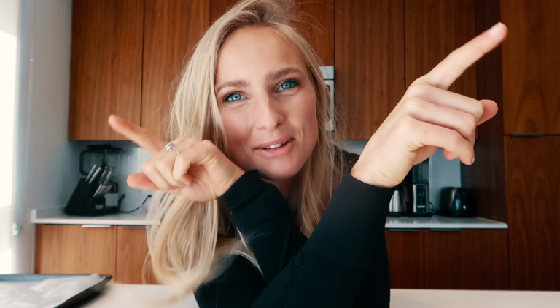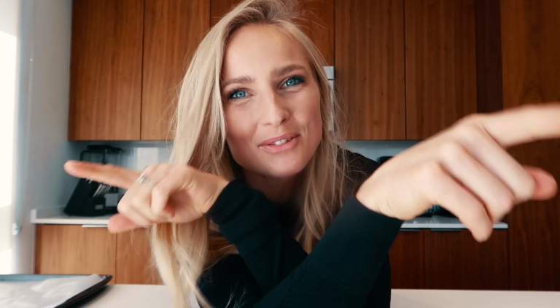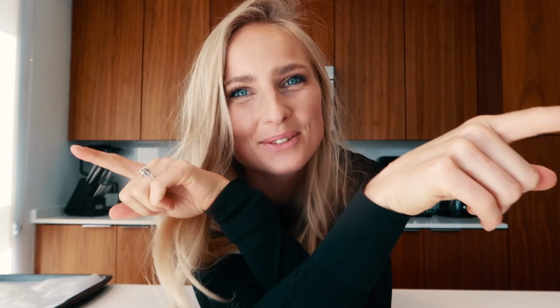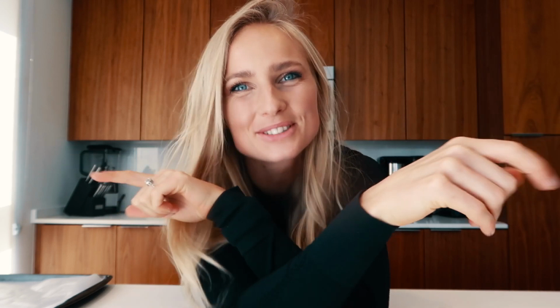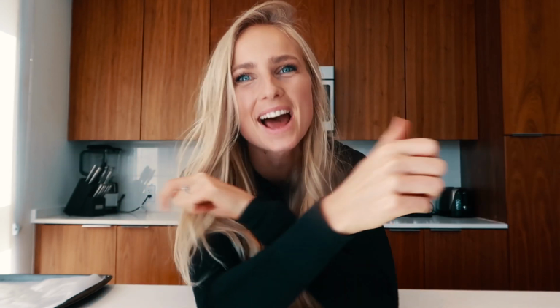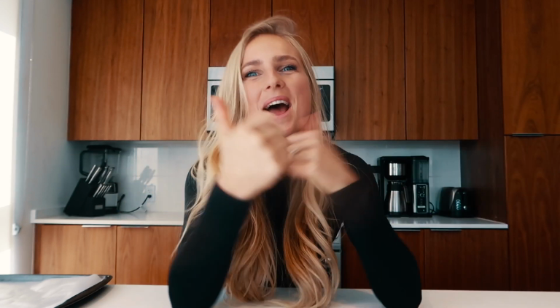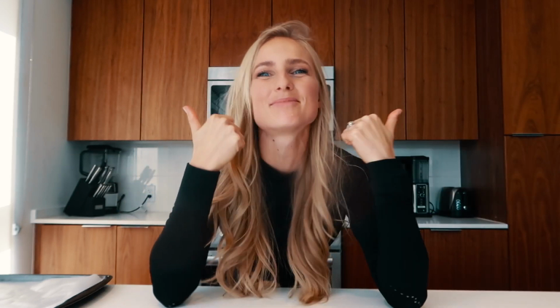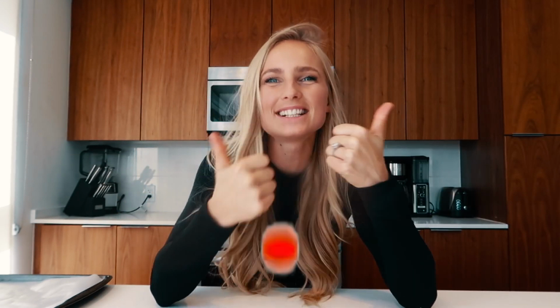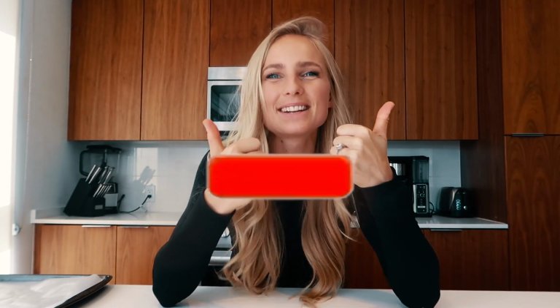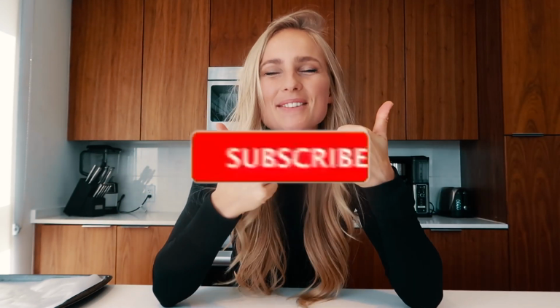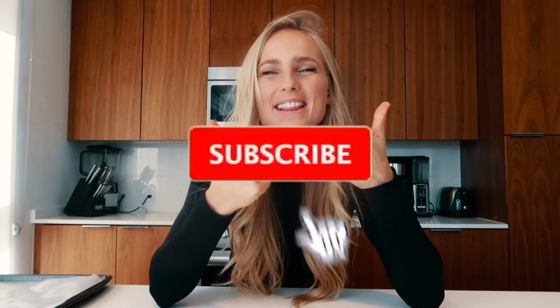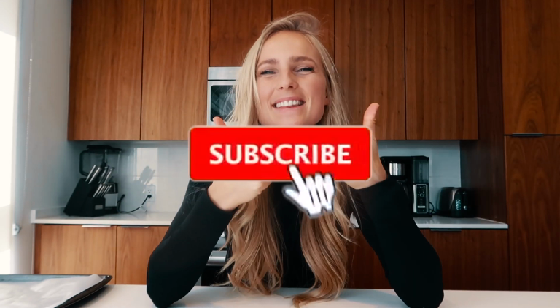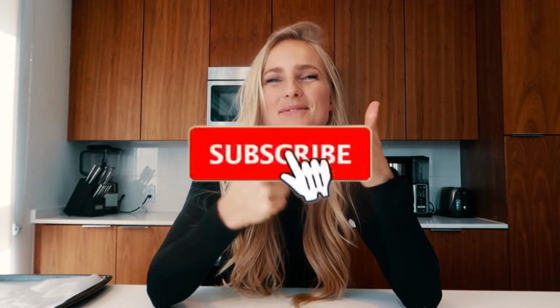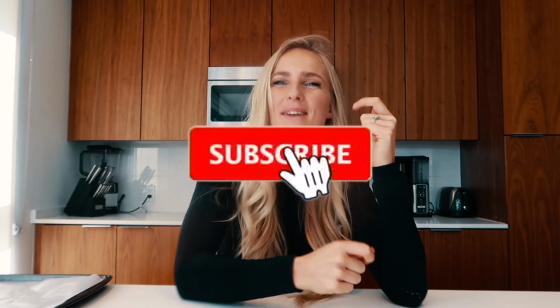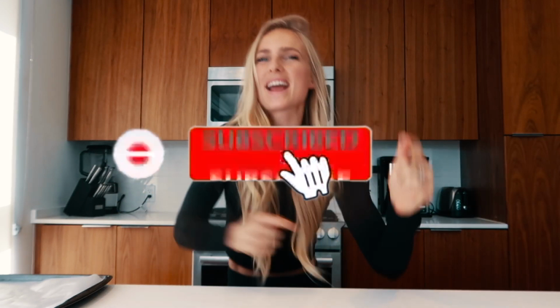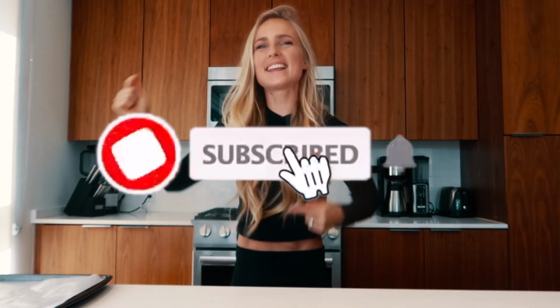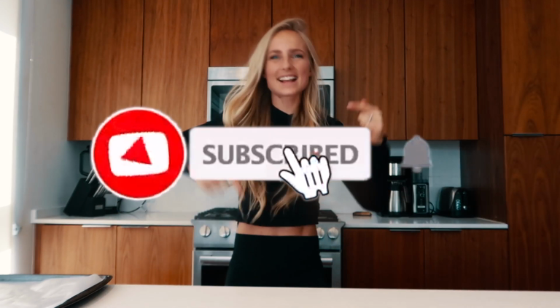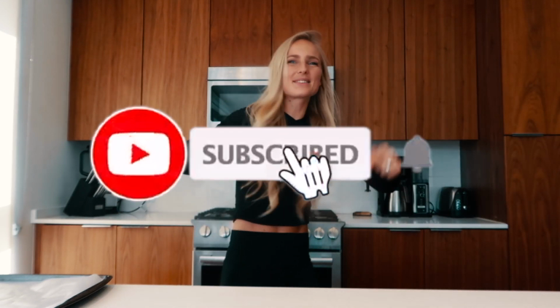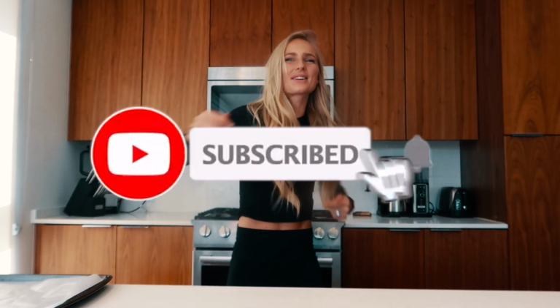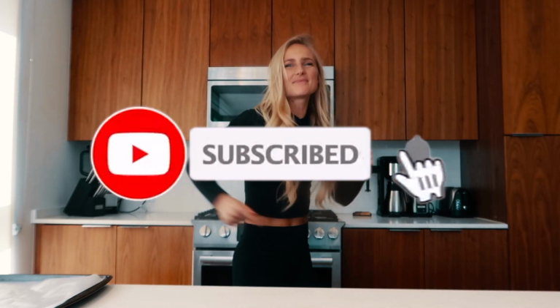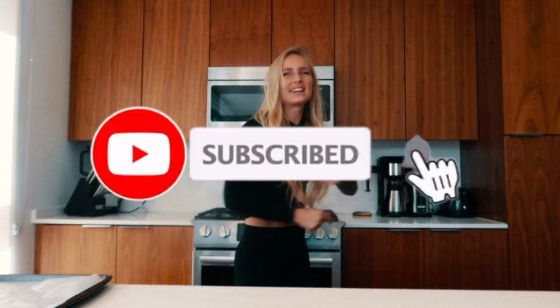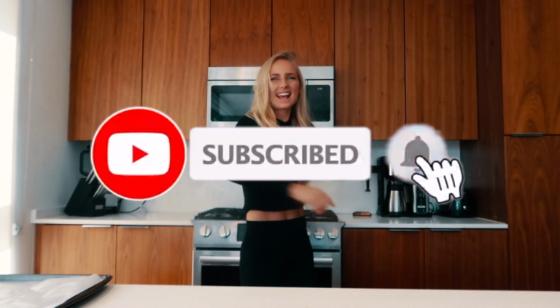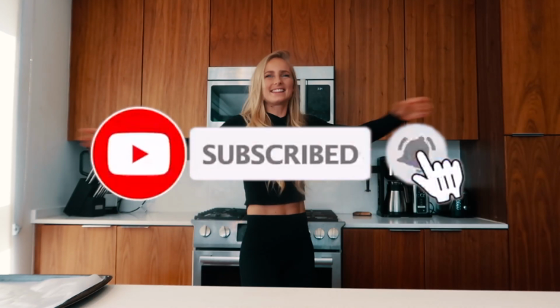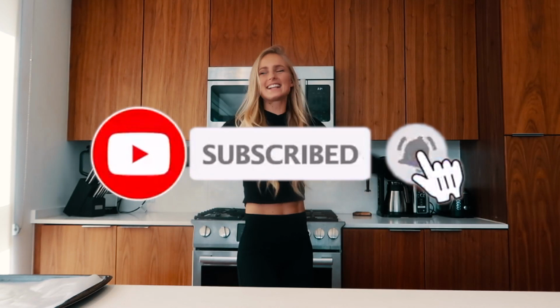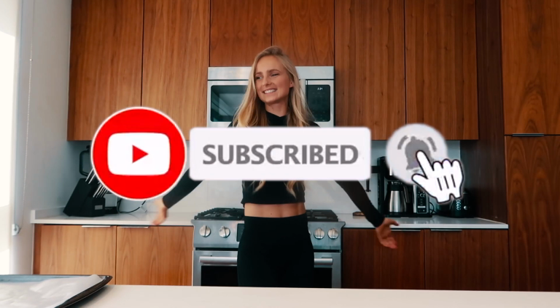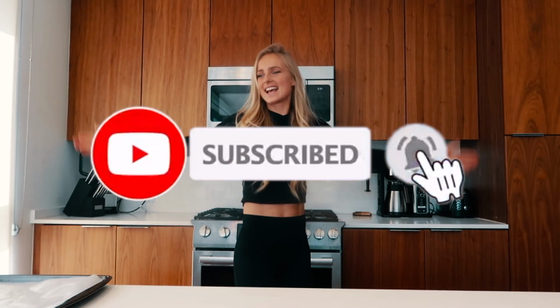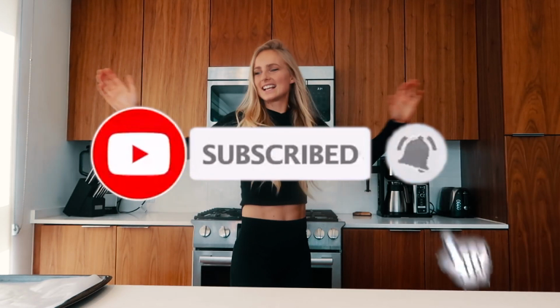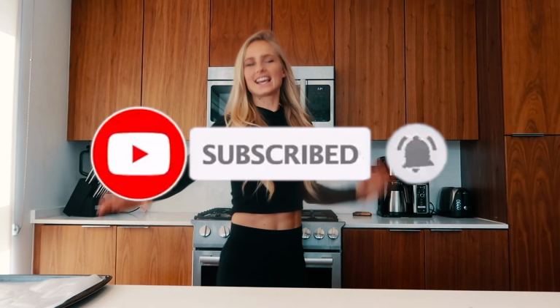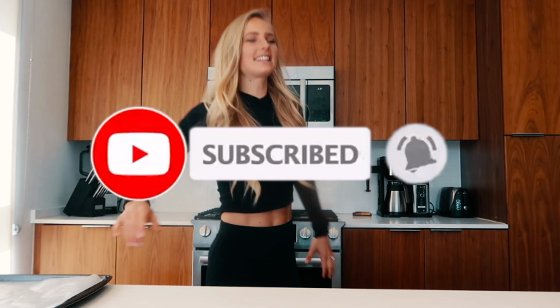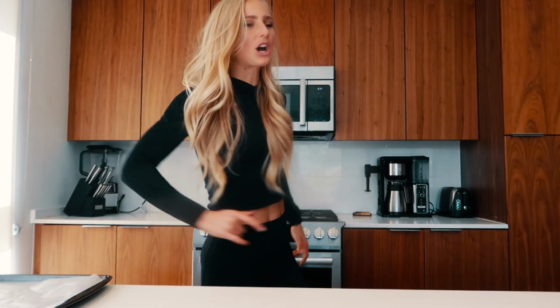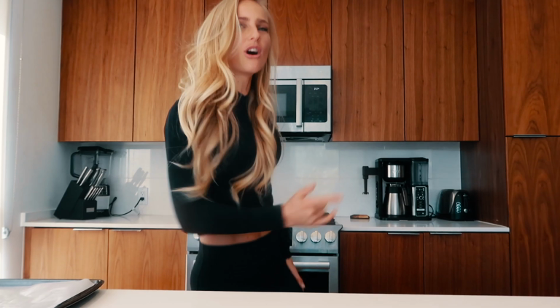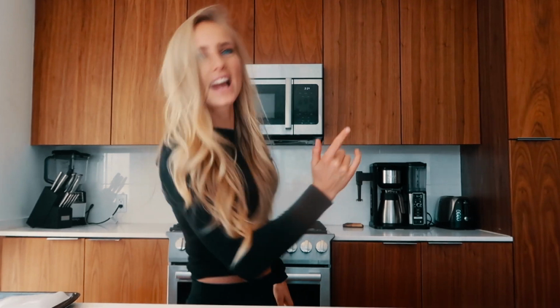But before we do that, please hit me with a thumbs up, hit that subscribe button, and let's get cooking.